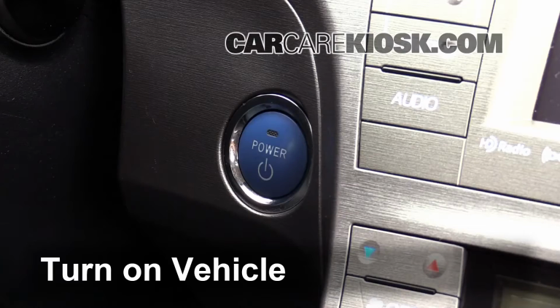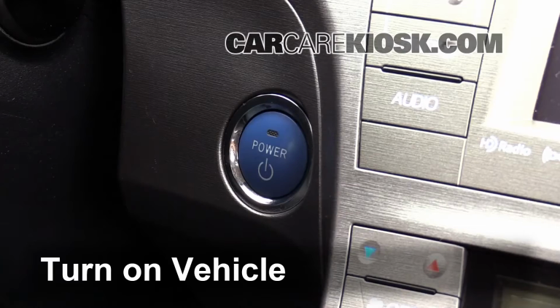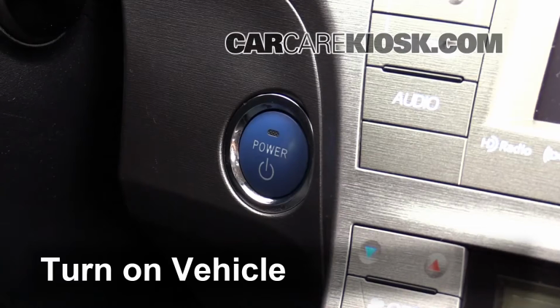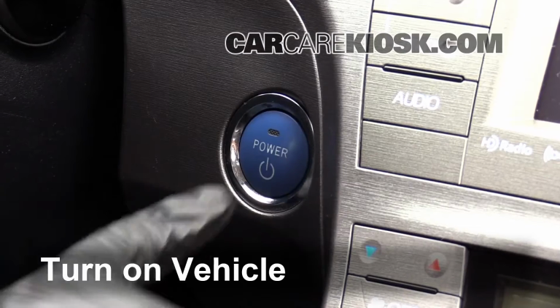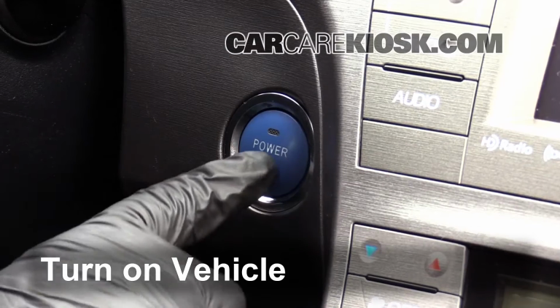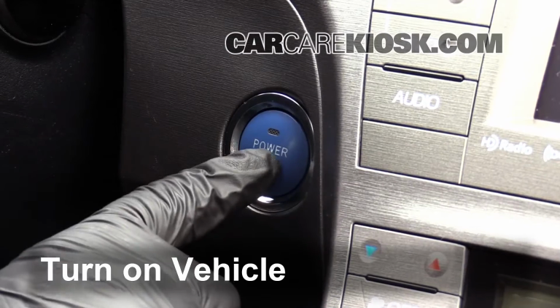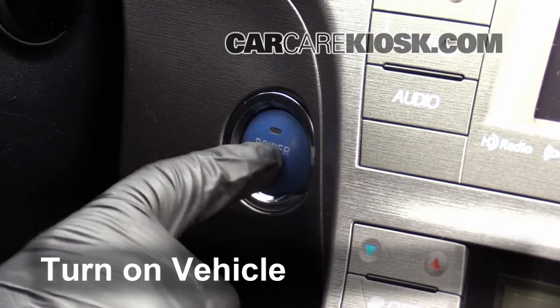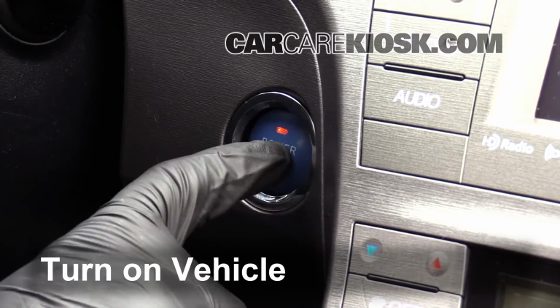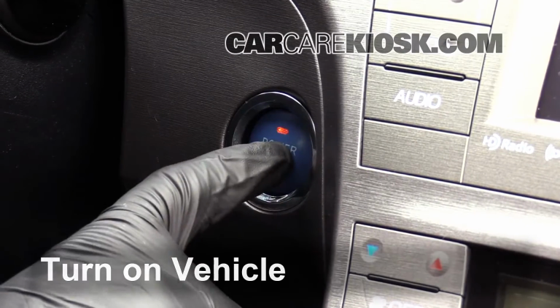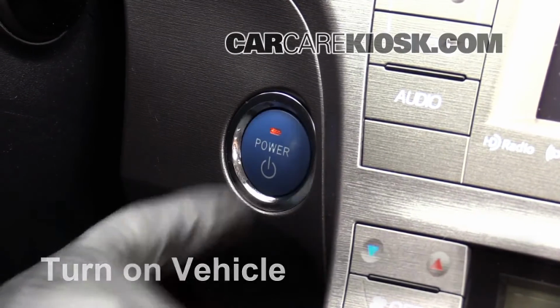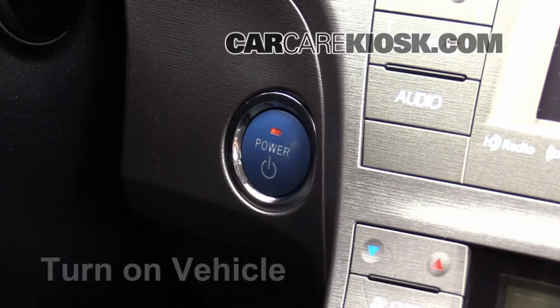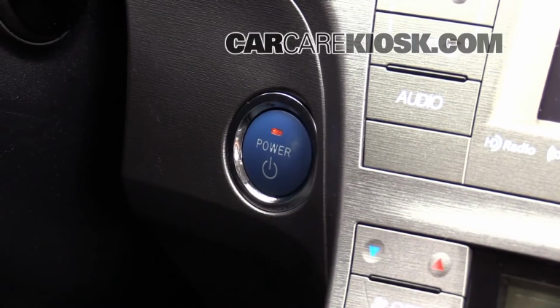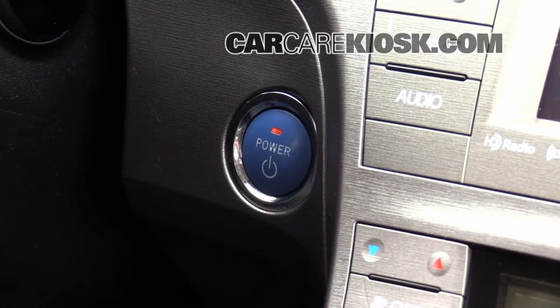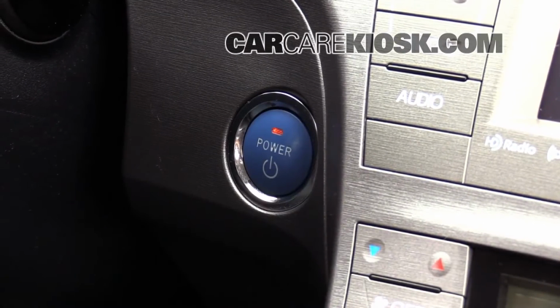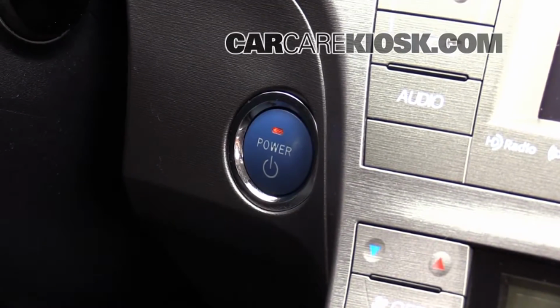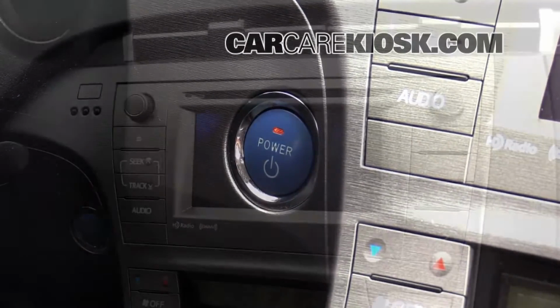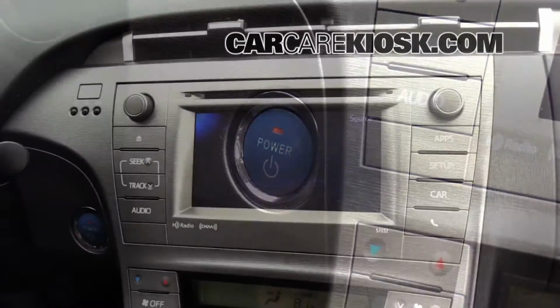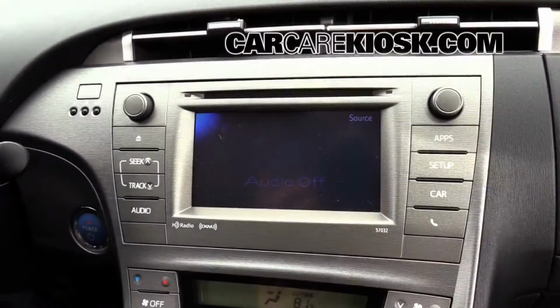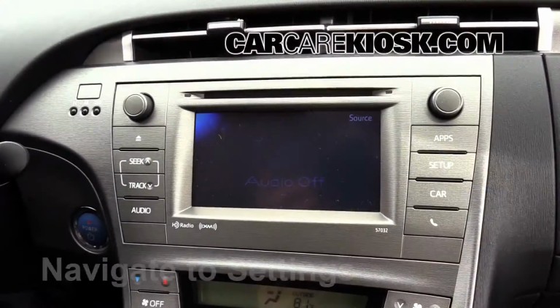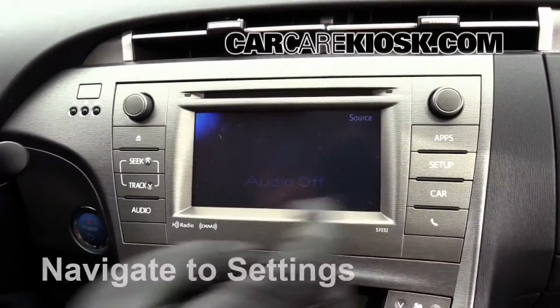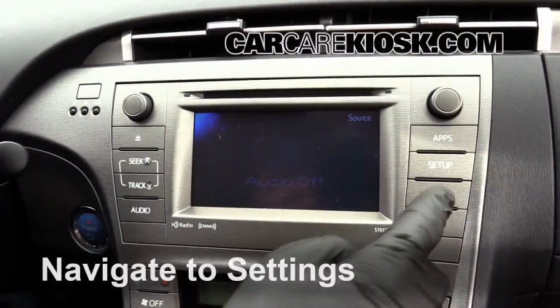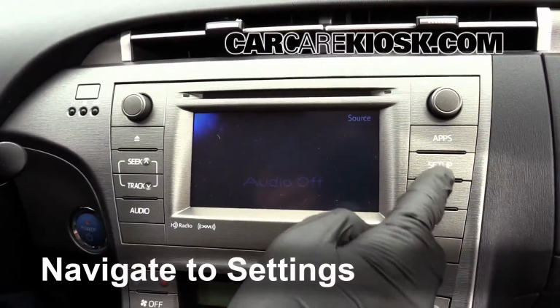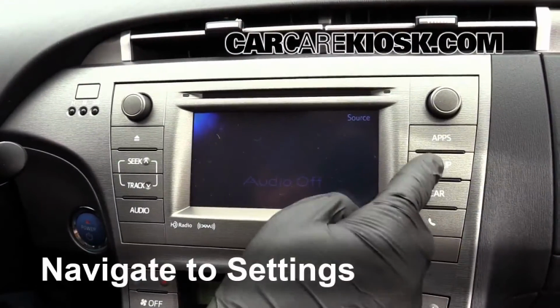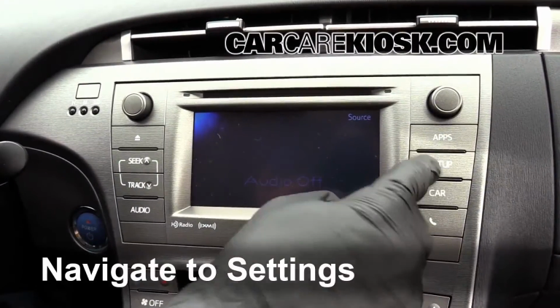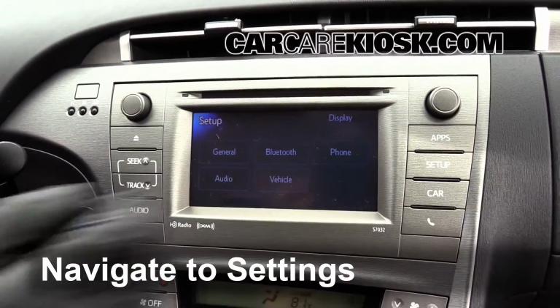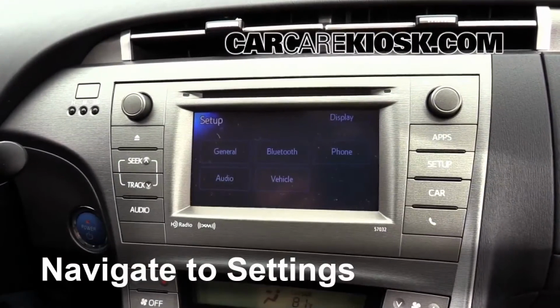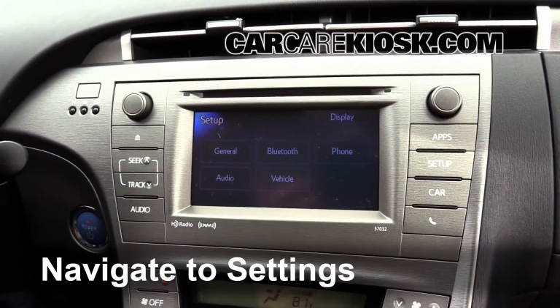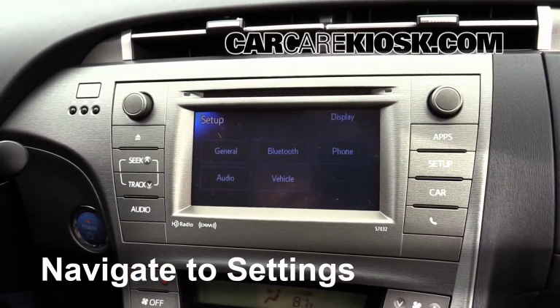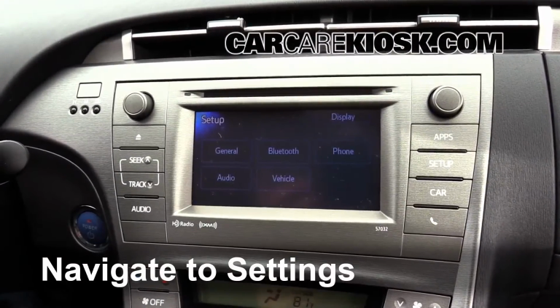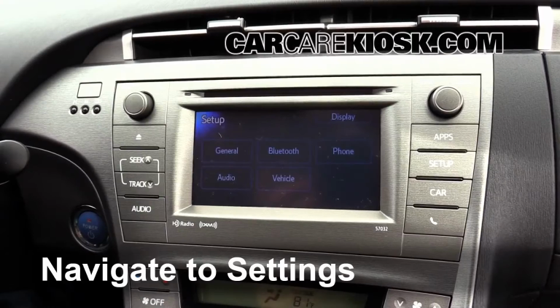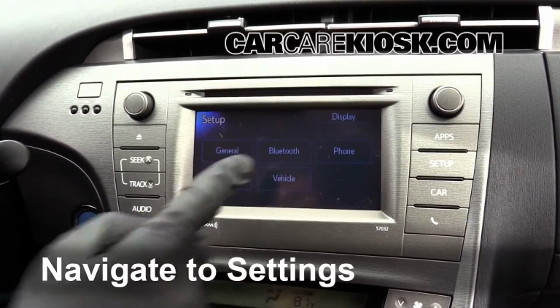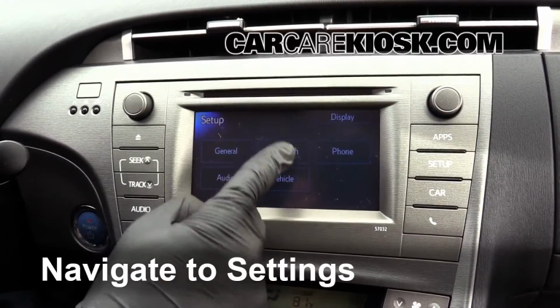Turn the vehicle to the on position. Navigate to the Bluetooth sync menu.